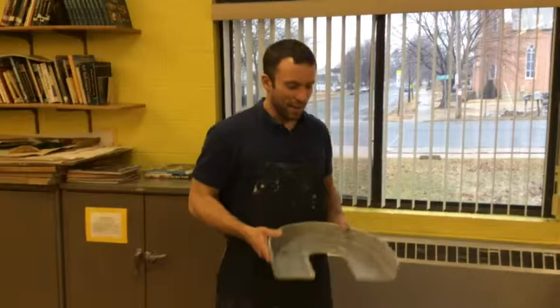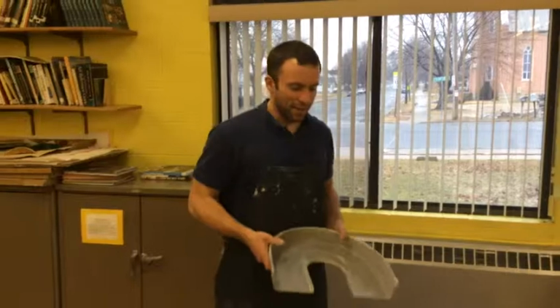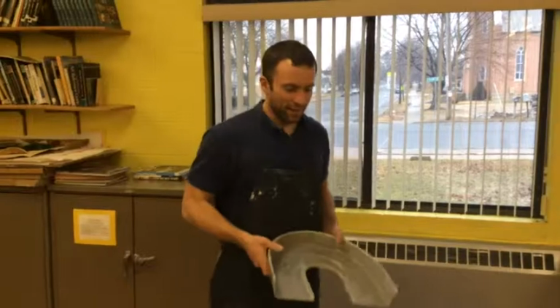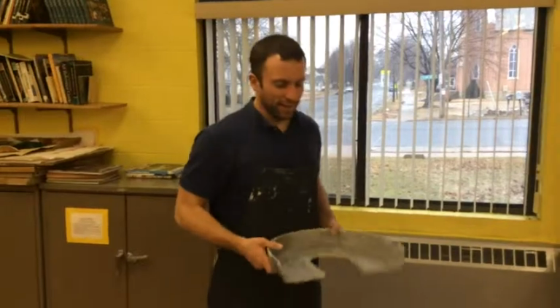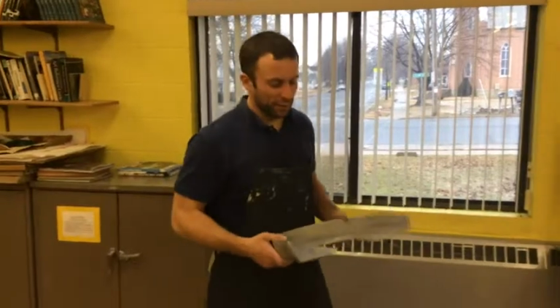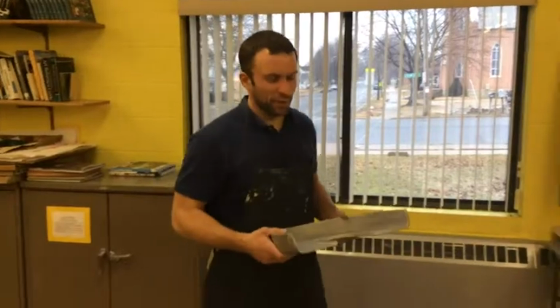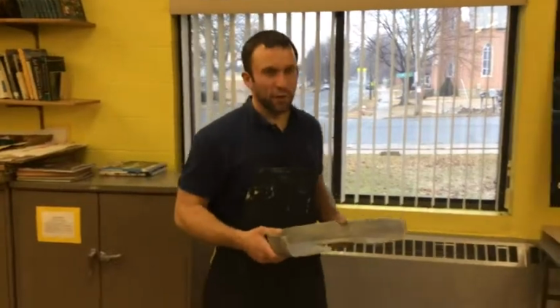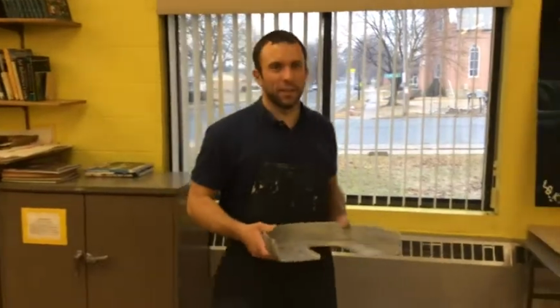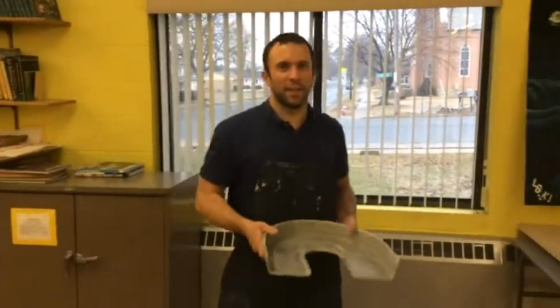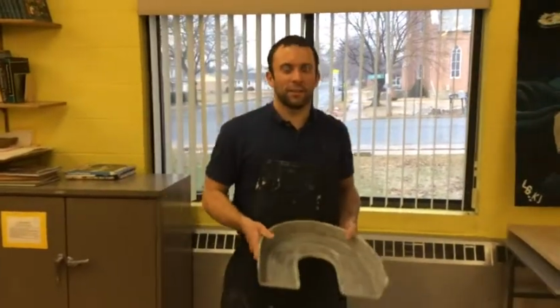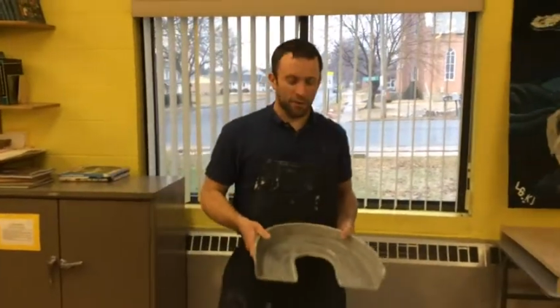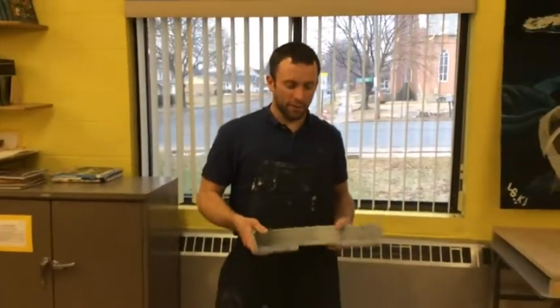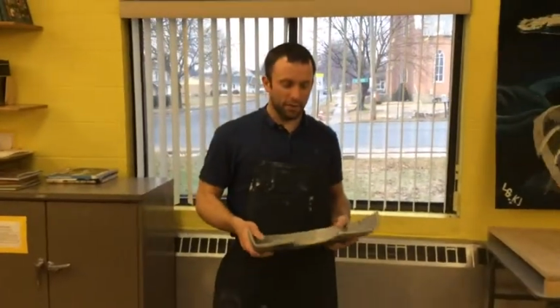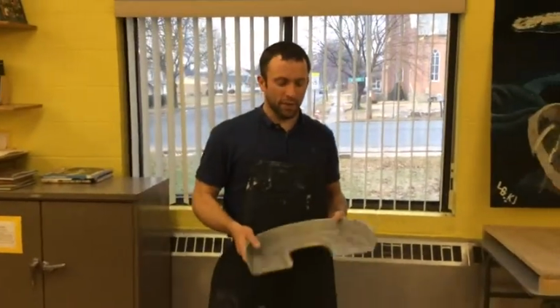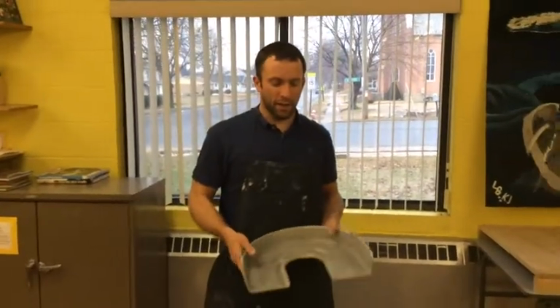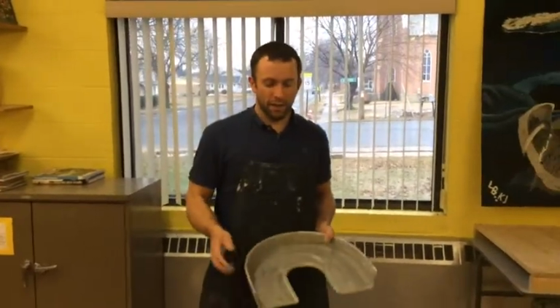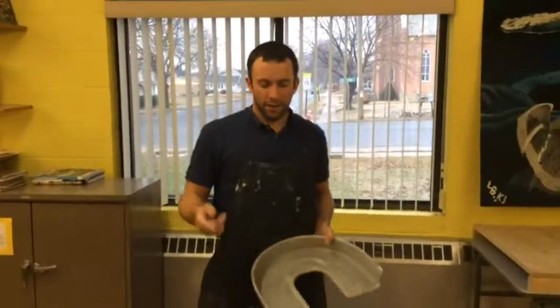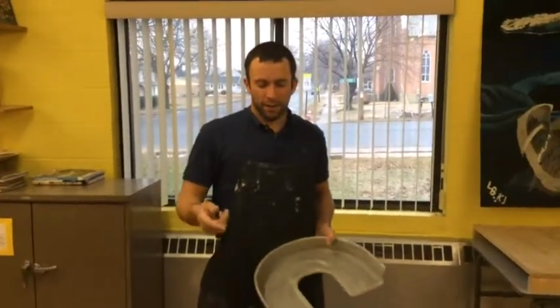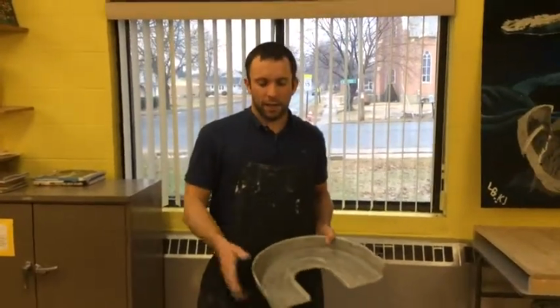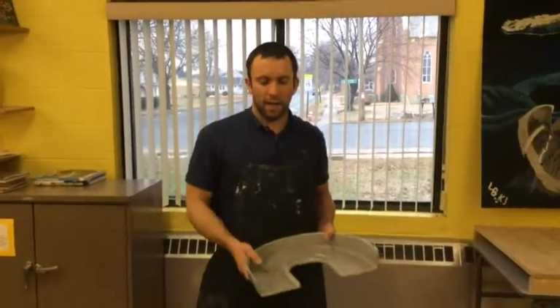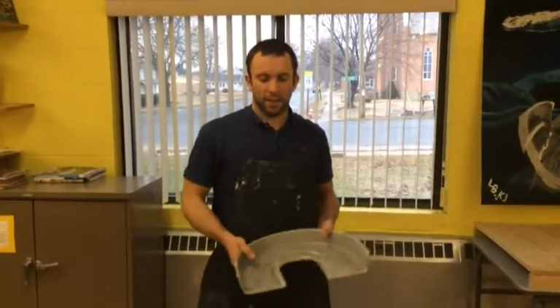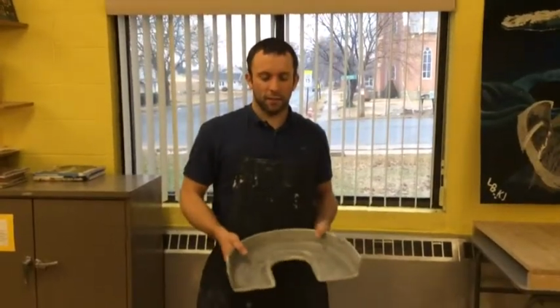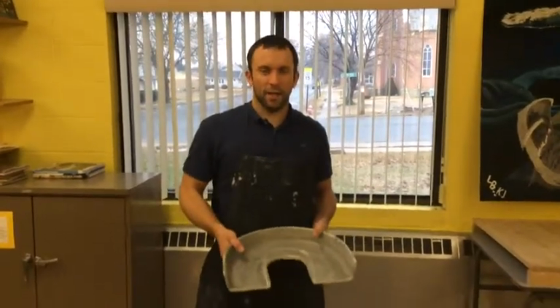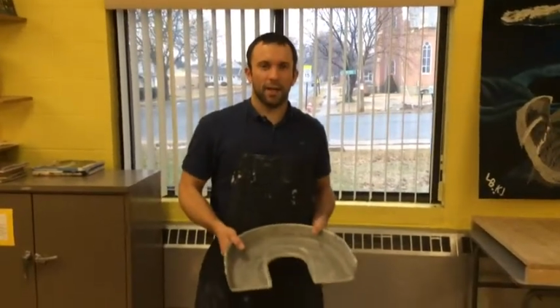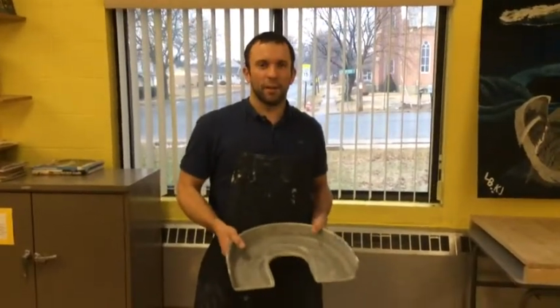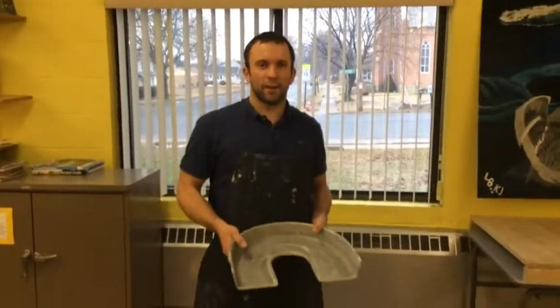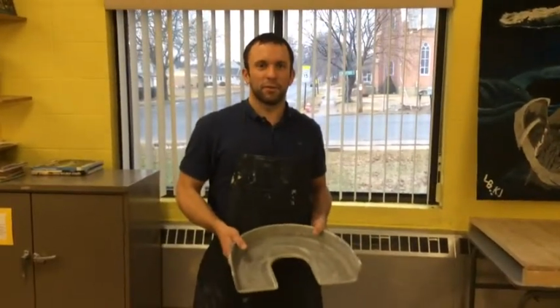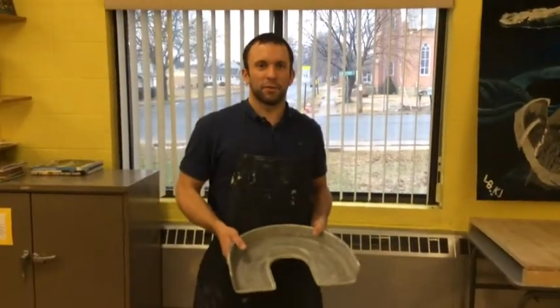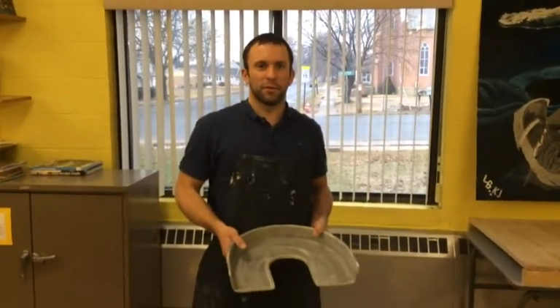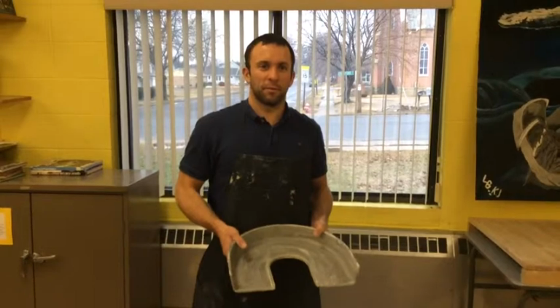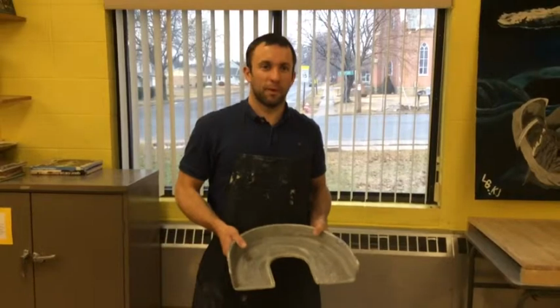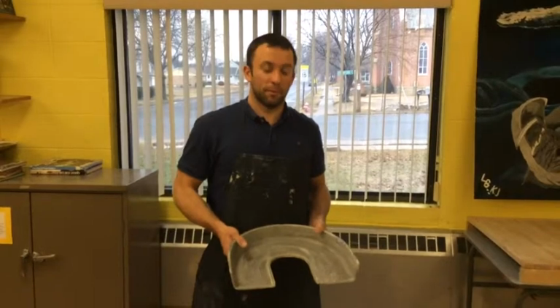We're here in the cast water room again and we're going to take a pot that we made on the potter's wheel and we're going to trim the bottom.